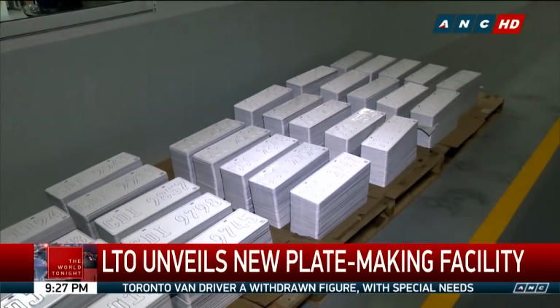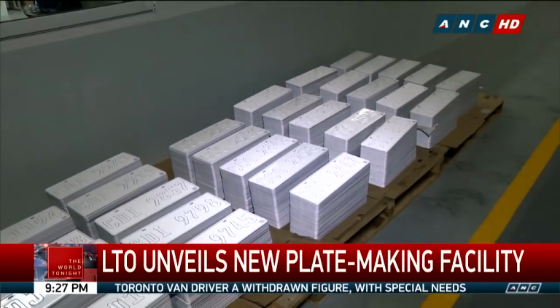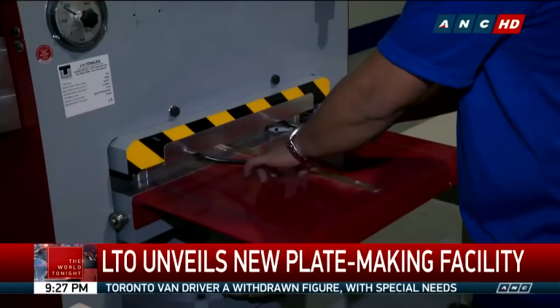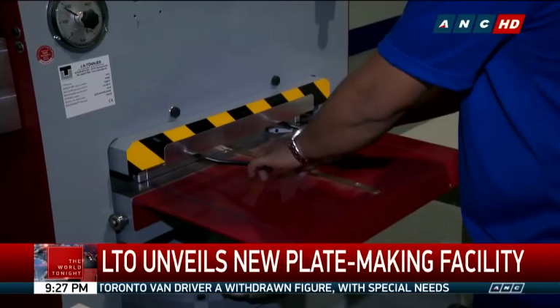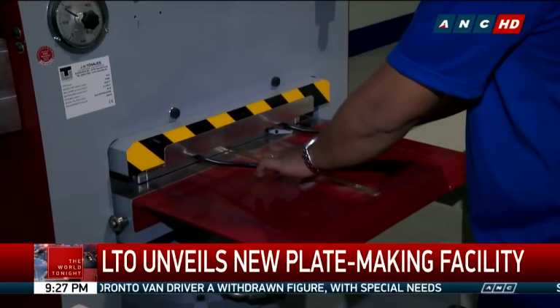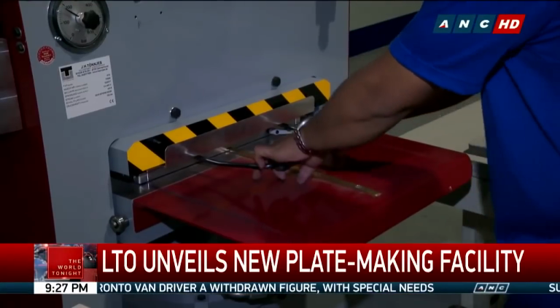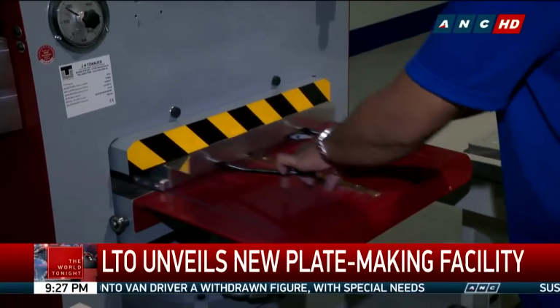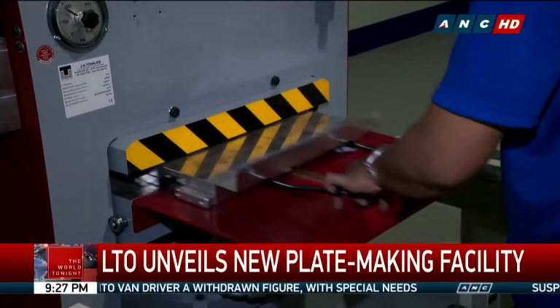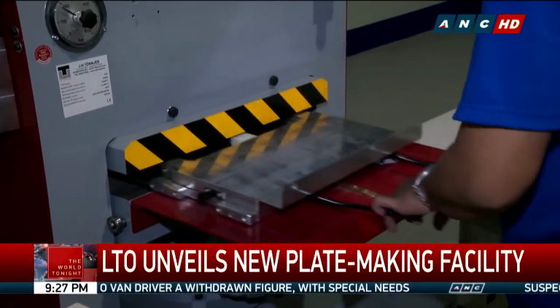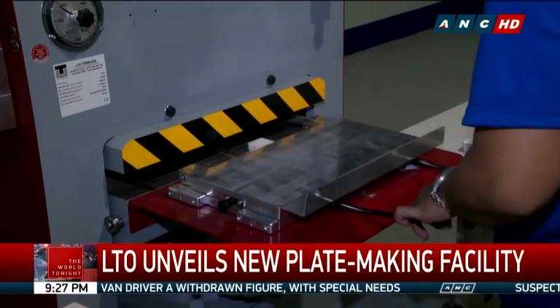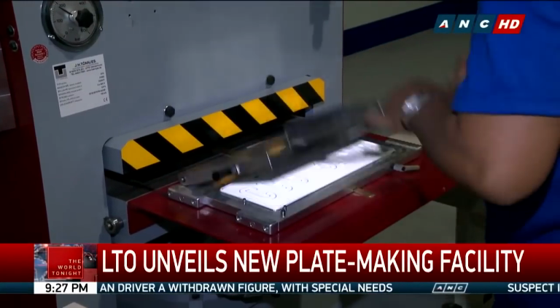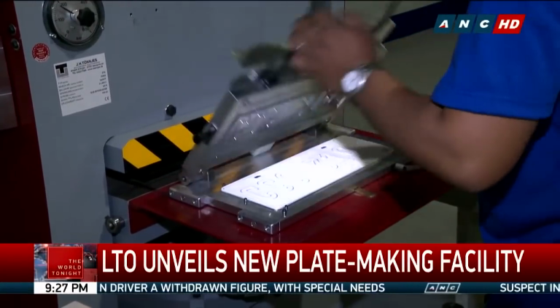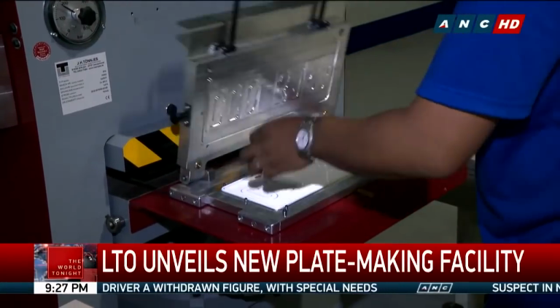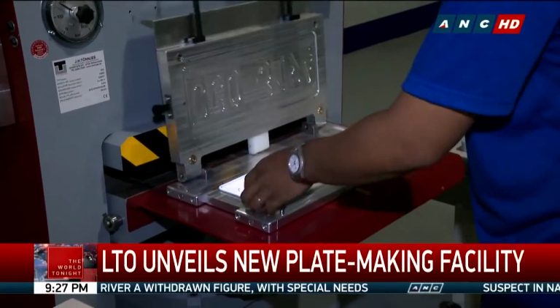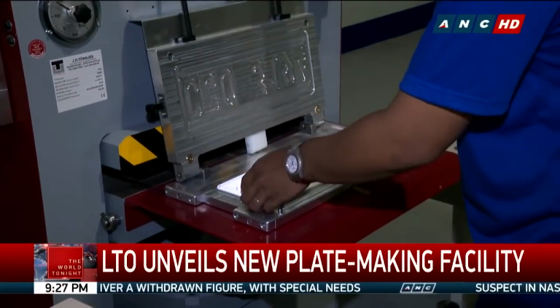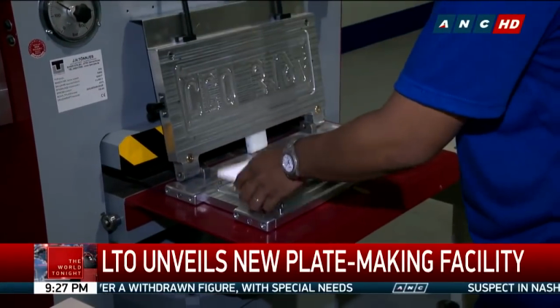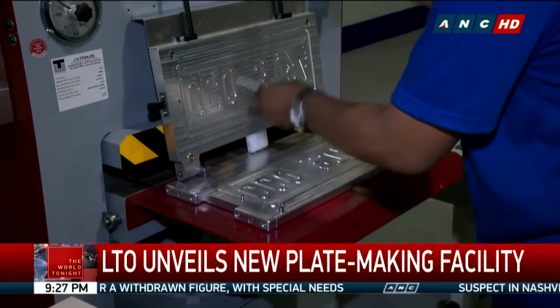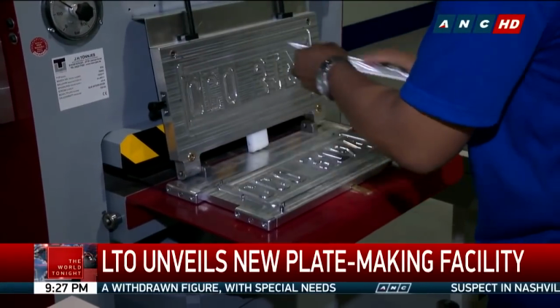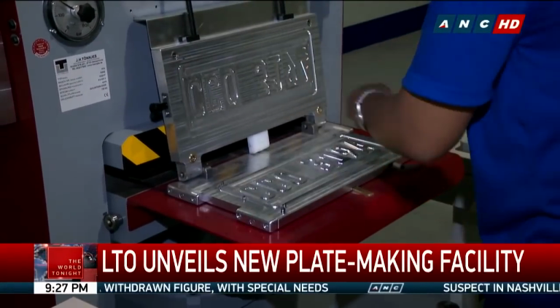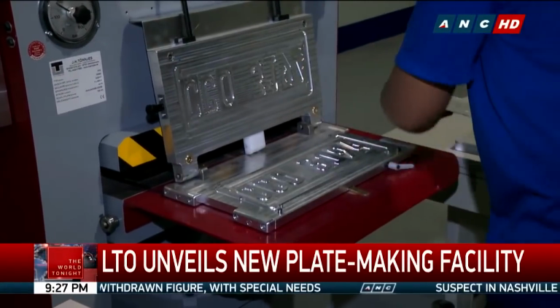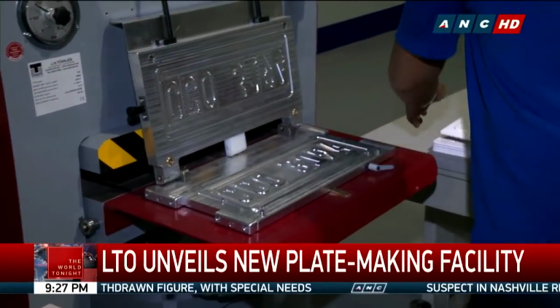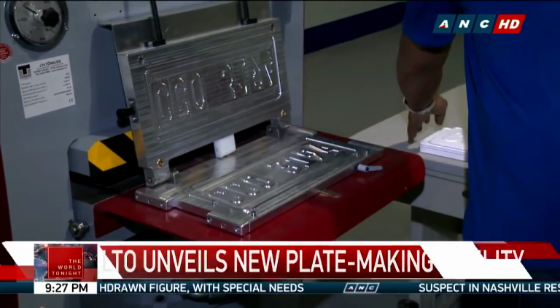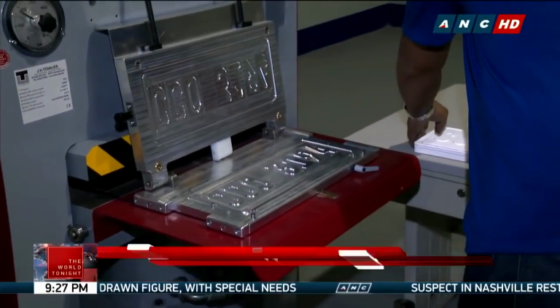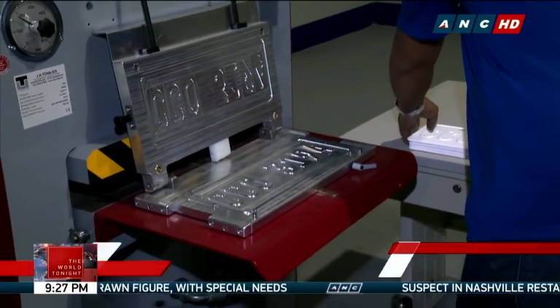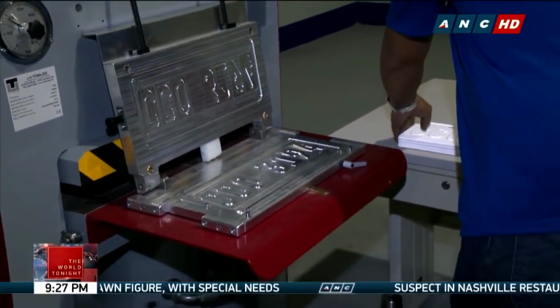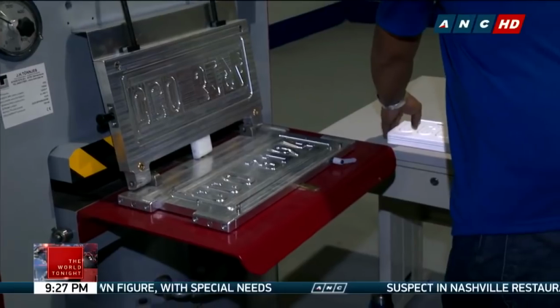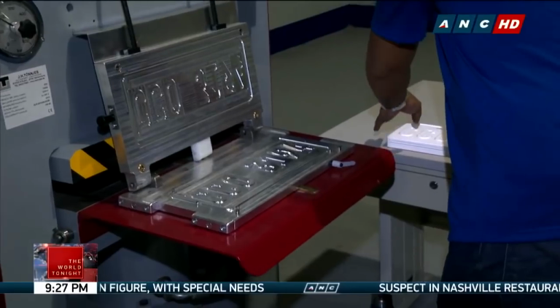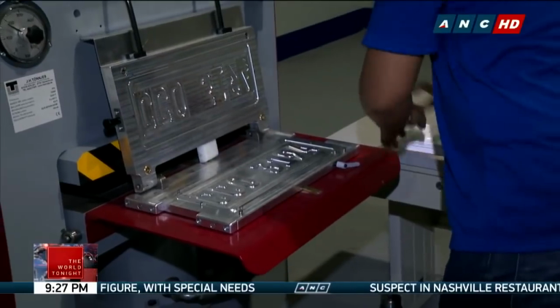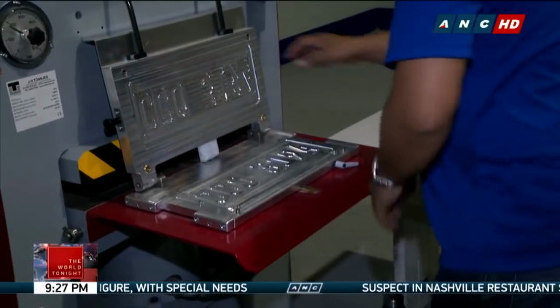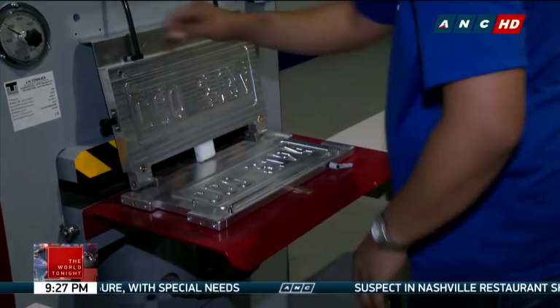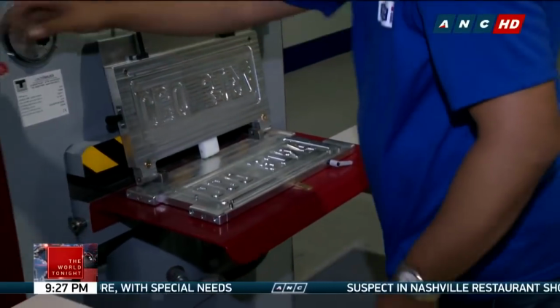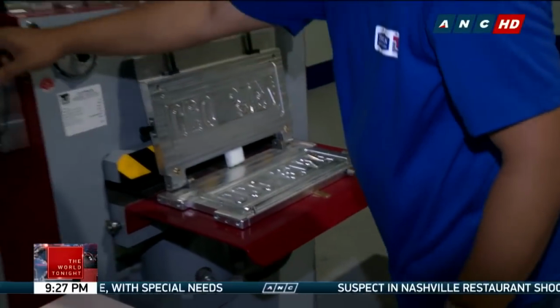To address the backlog from July 2016 onwards. Jackie Manaba, ABS-CBN News.